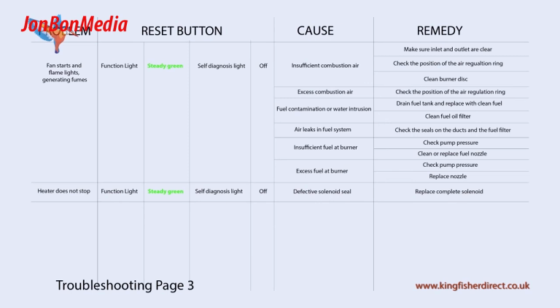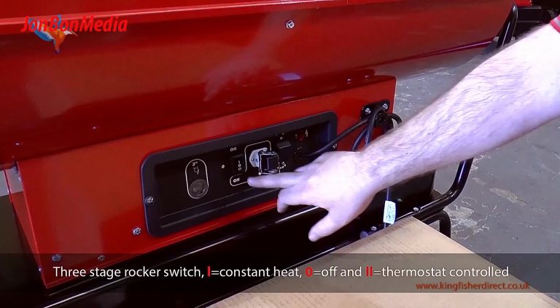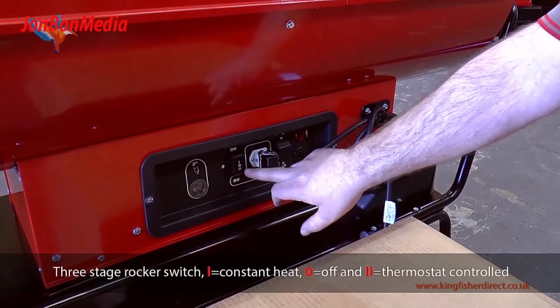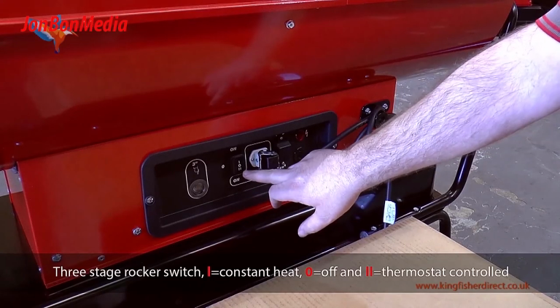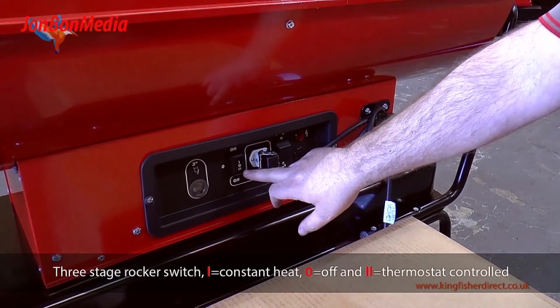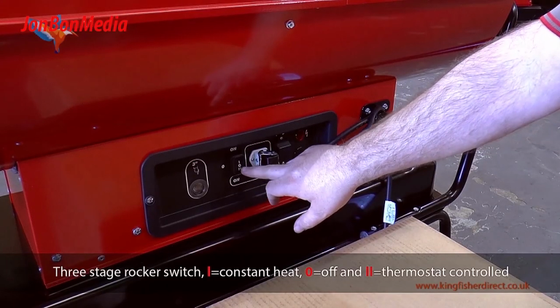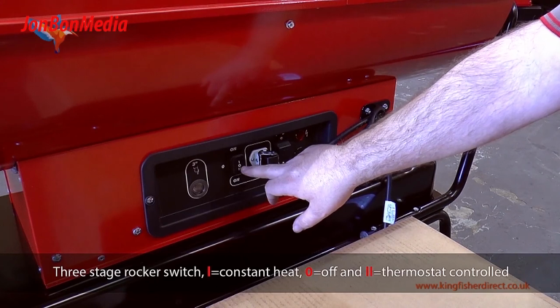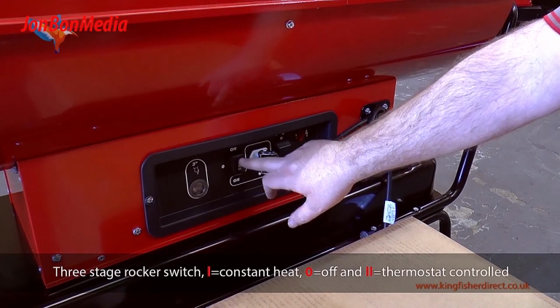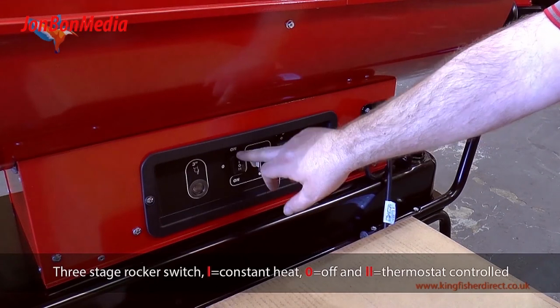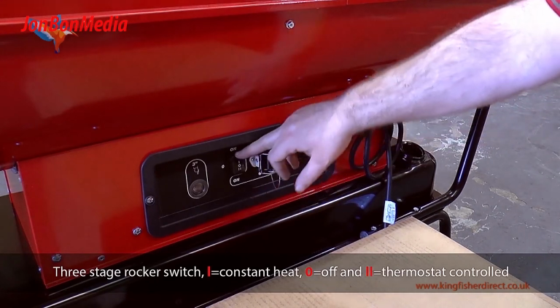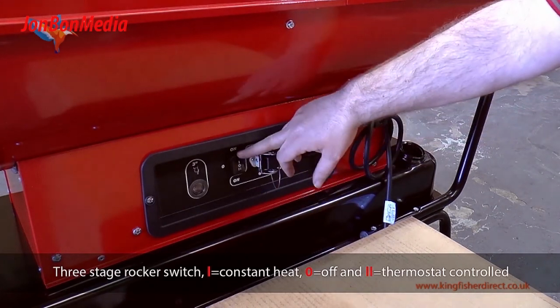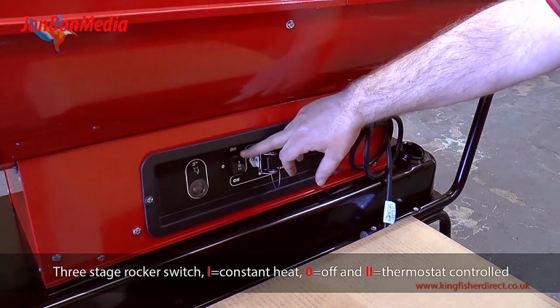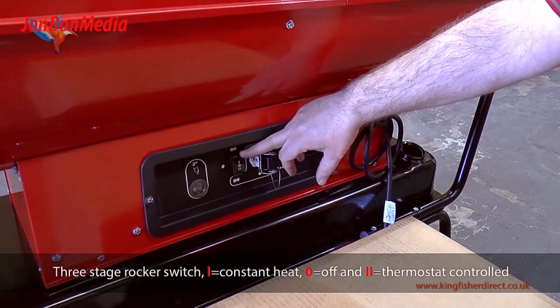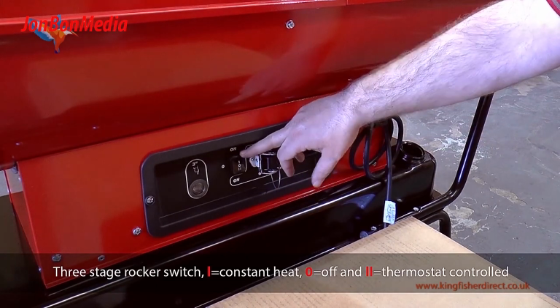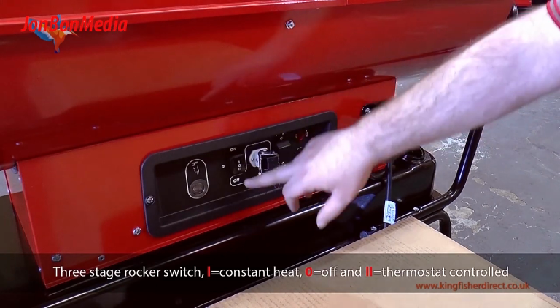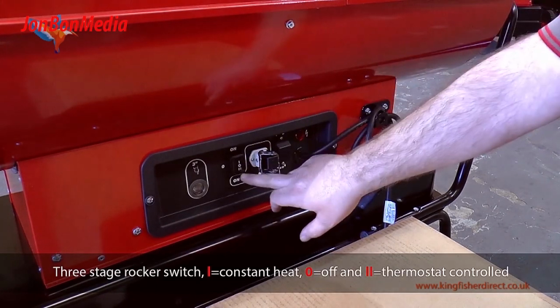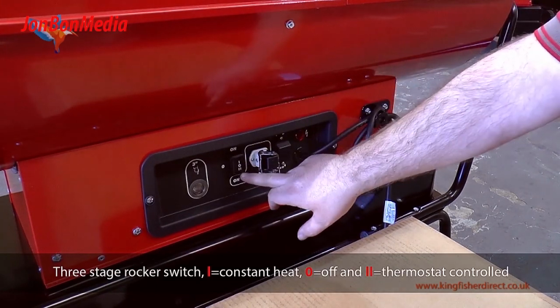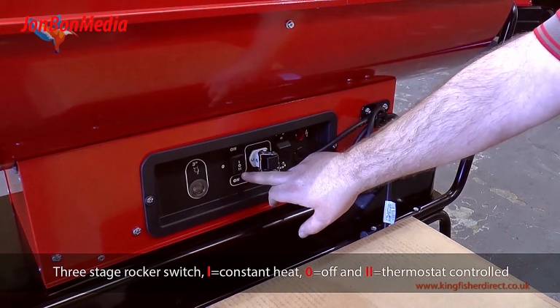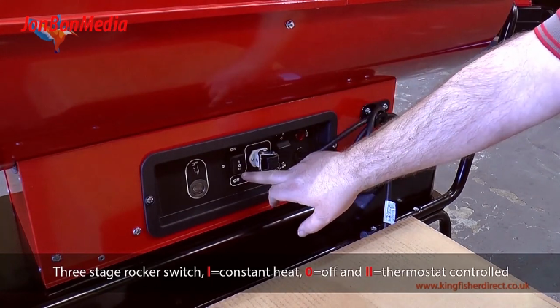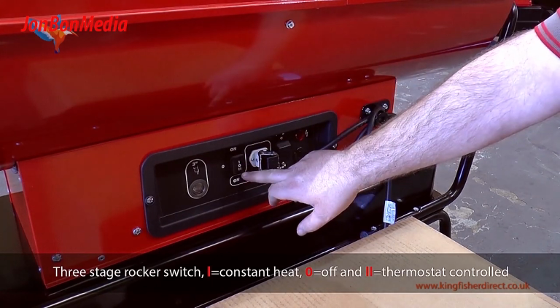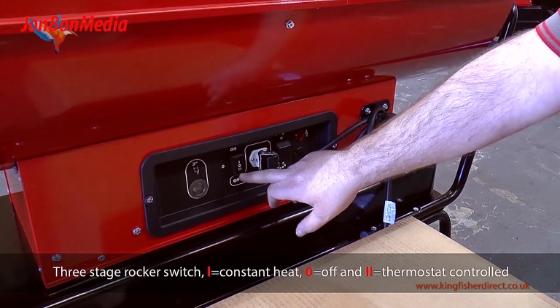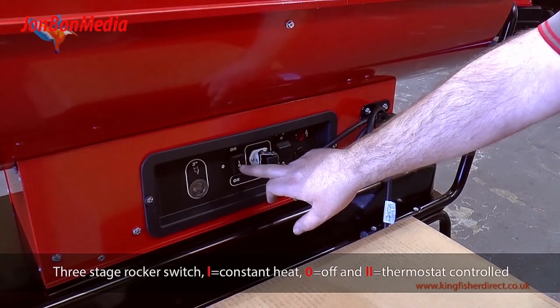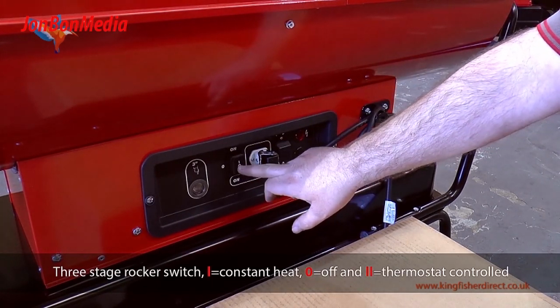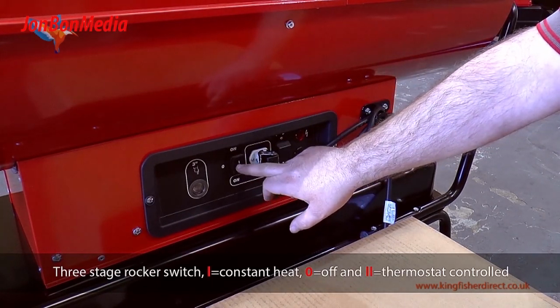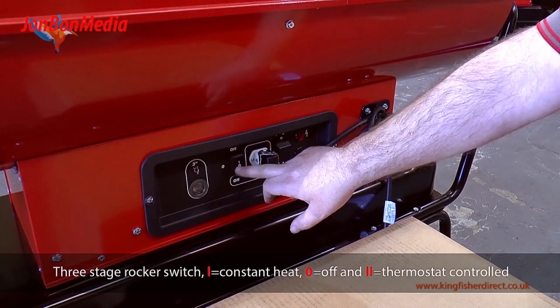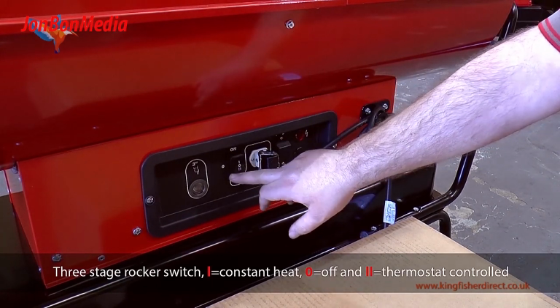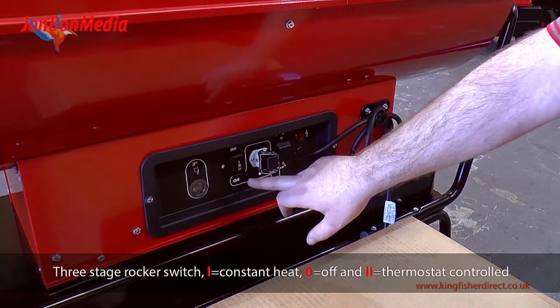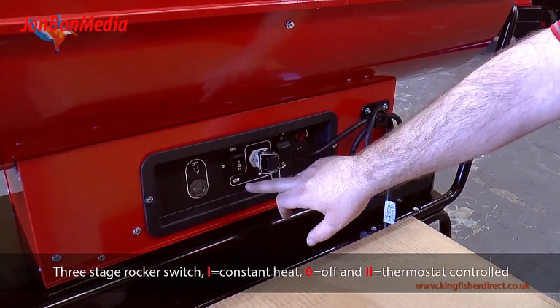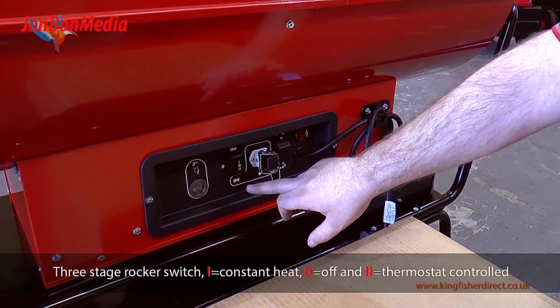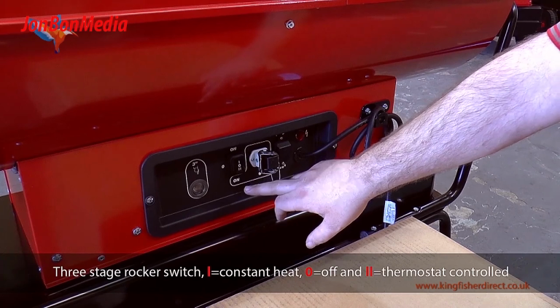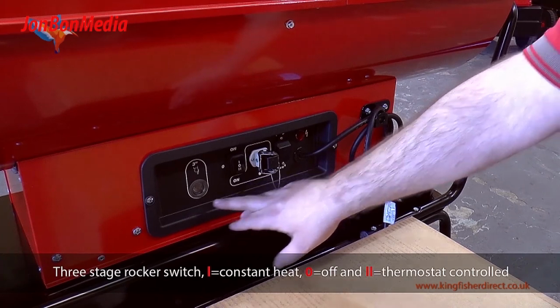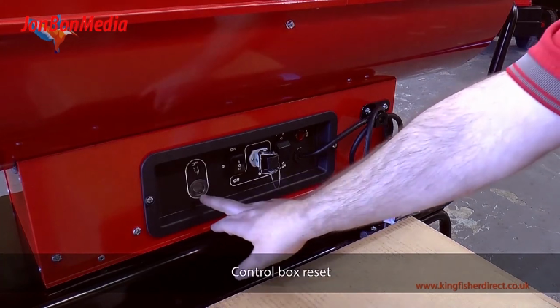3-stage rocker switch: 1 equals constant heat, 0 equals off, and 2 equals thermostat controlled.